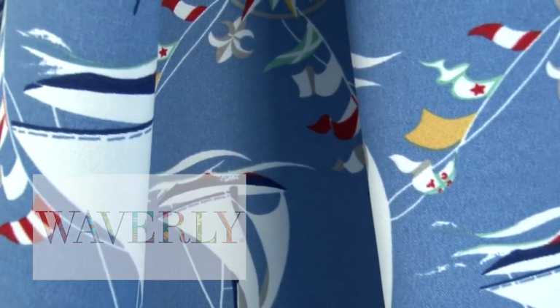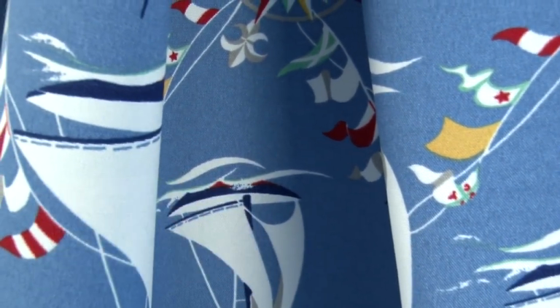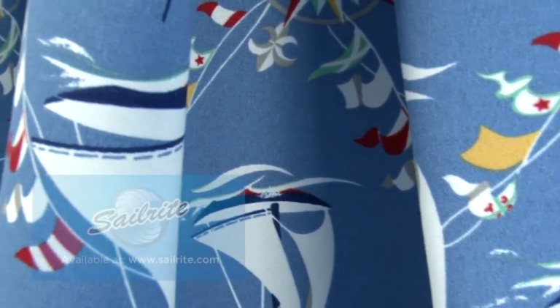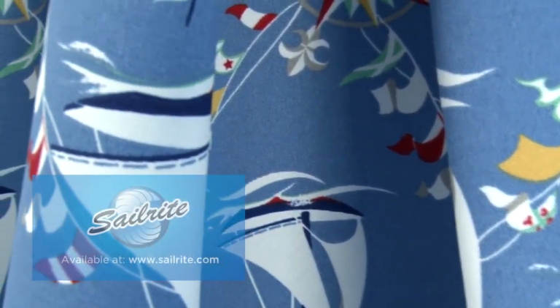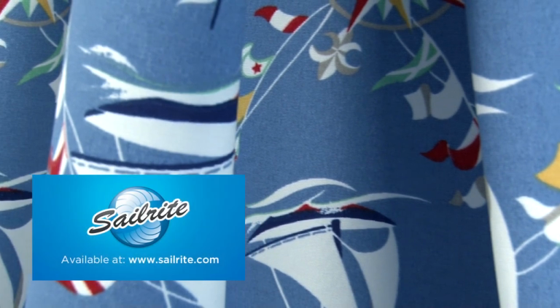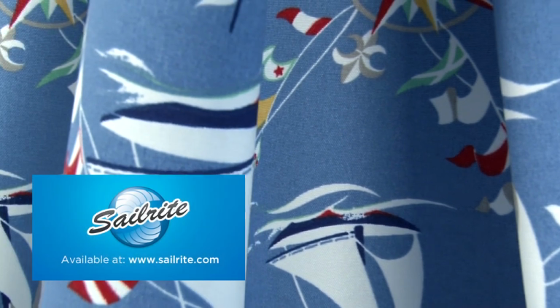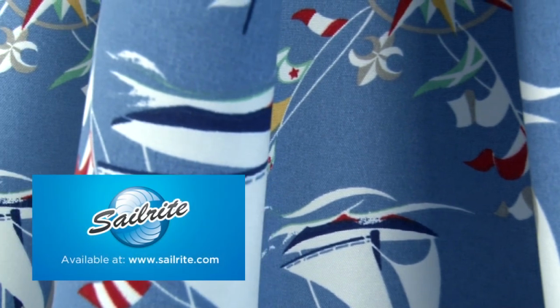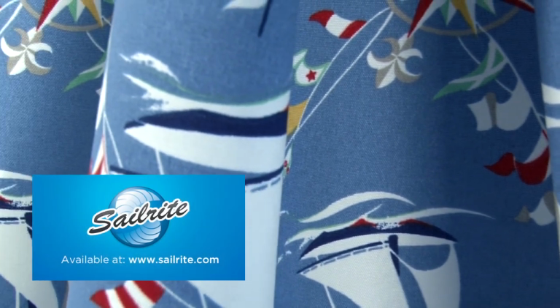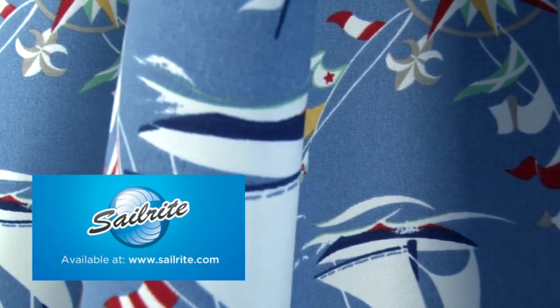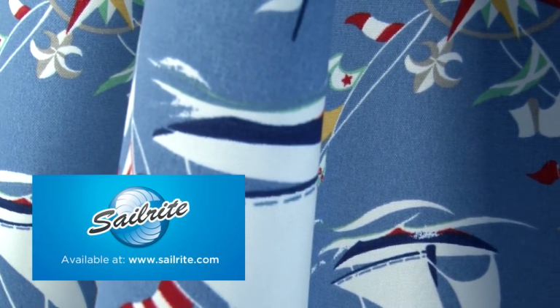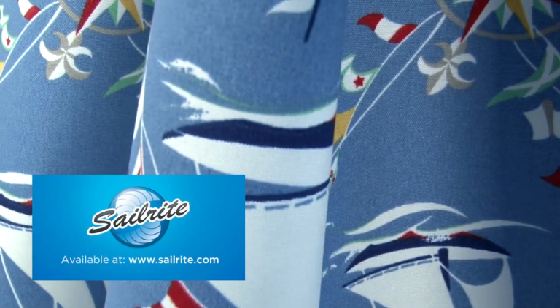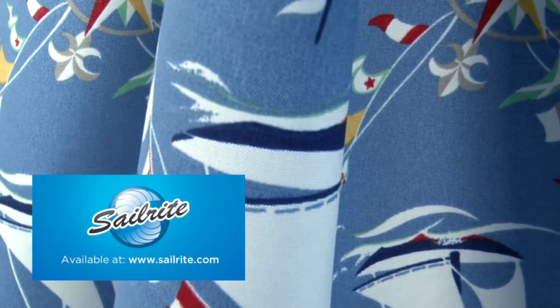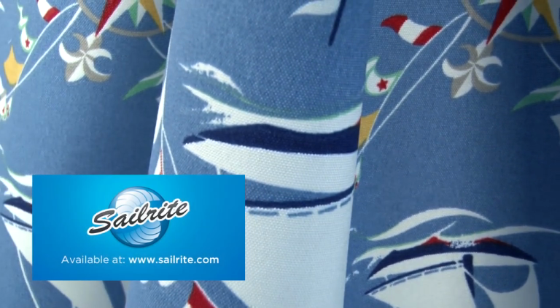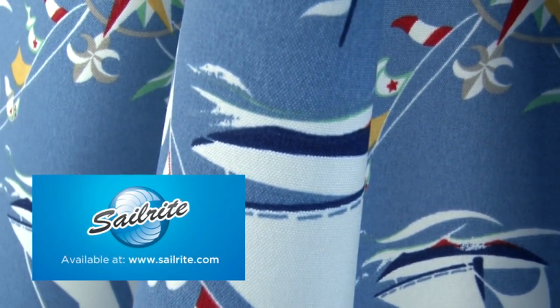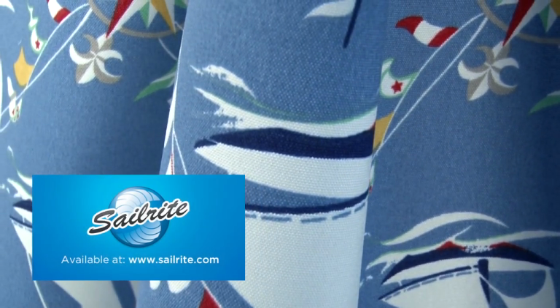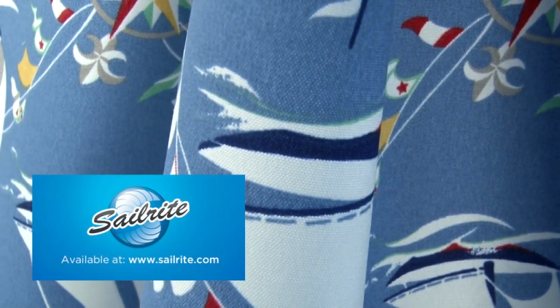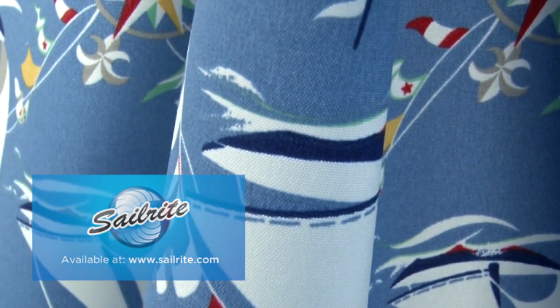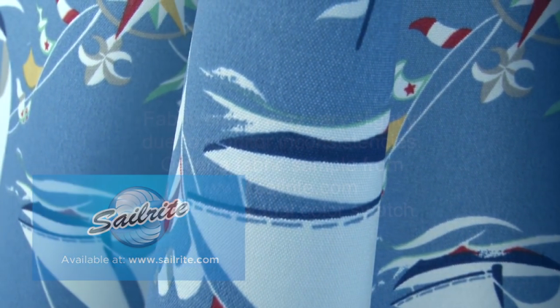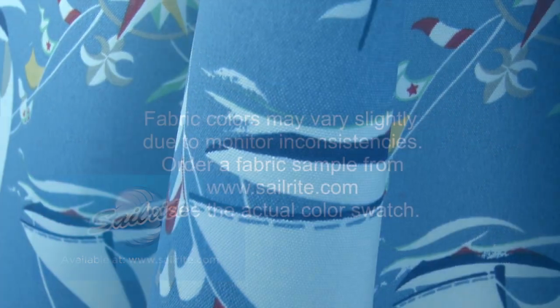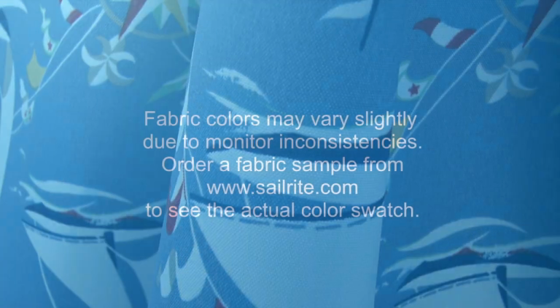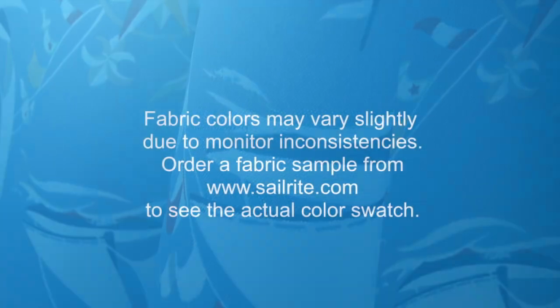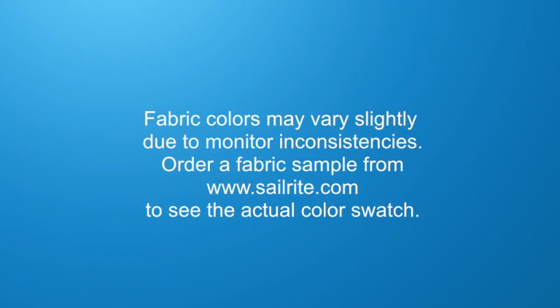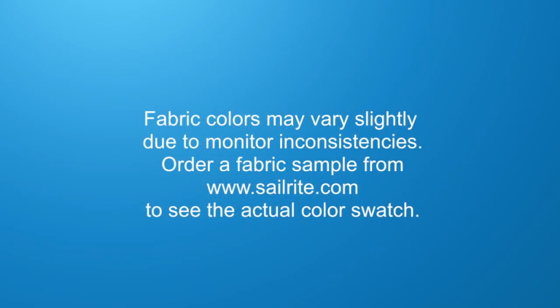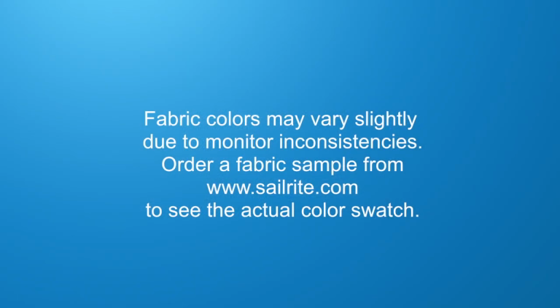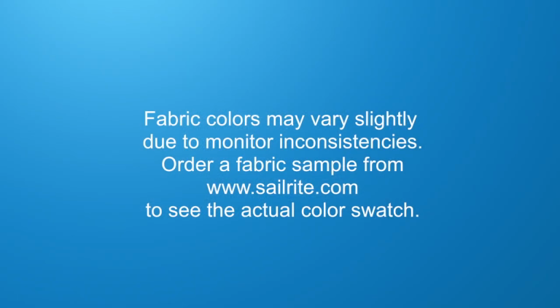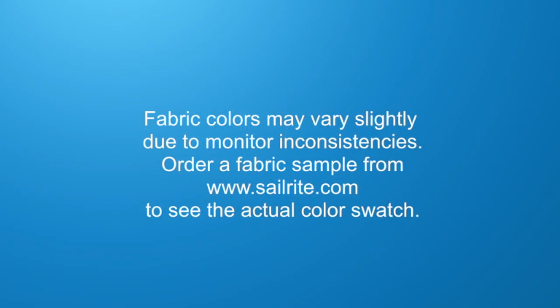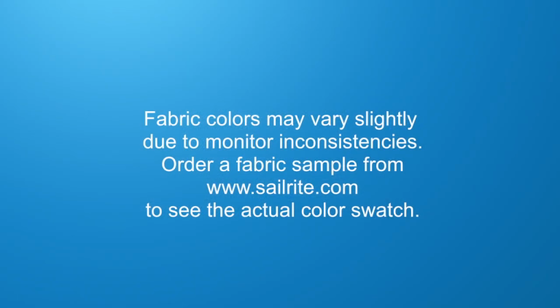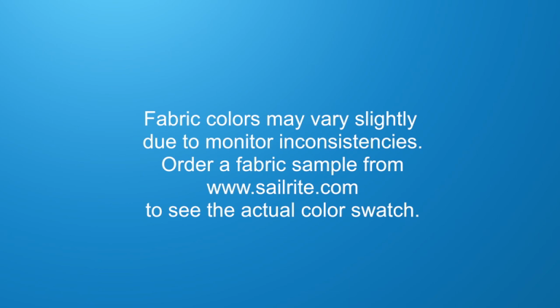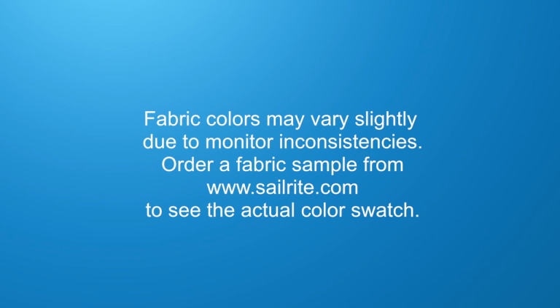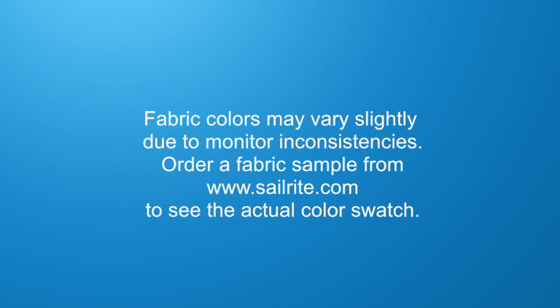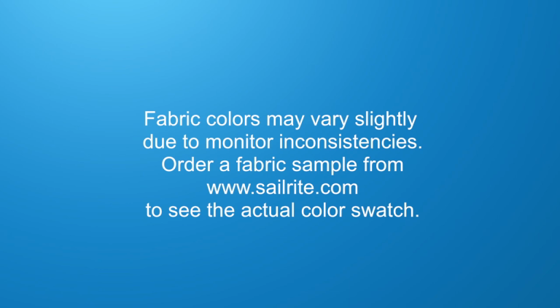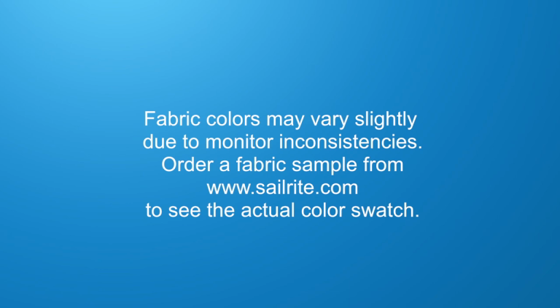However, Waverly Sun & Shade is intended for occasional outdoor use only, not for use with indoor upholstery projects.